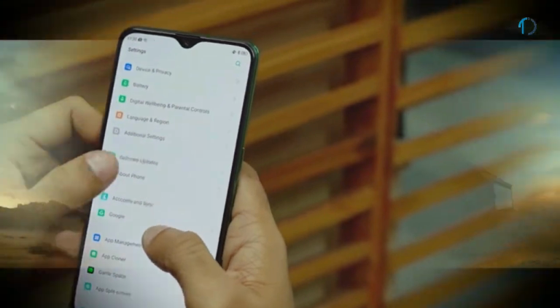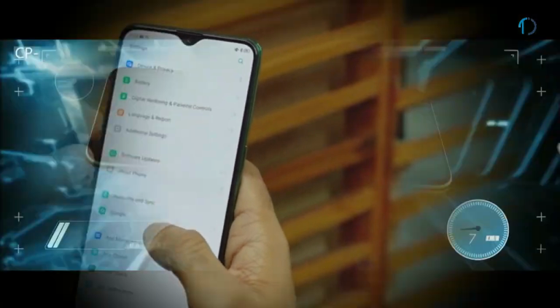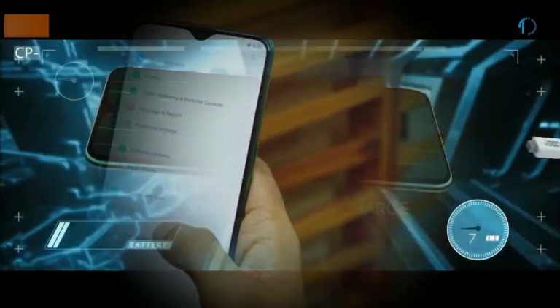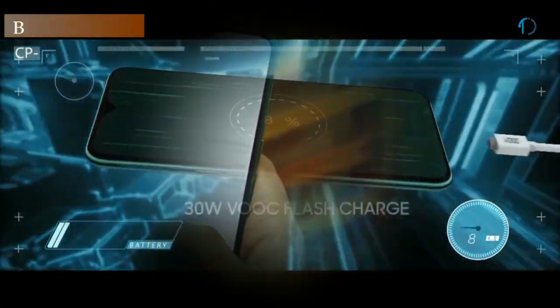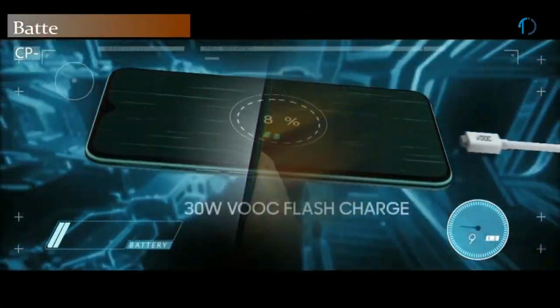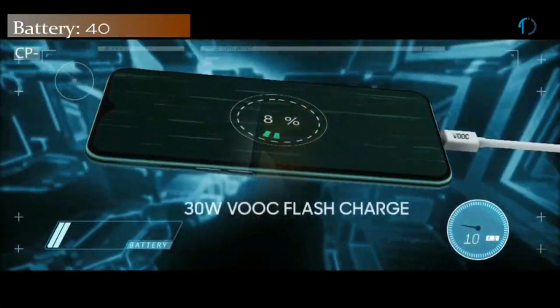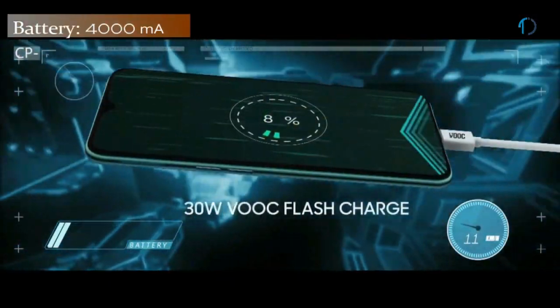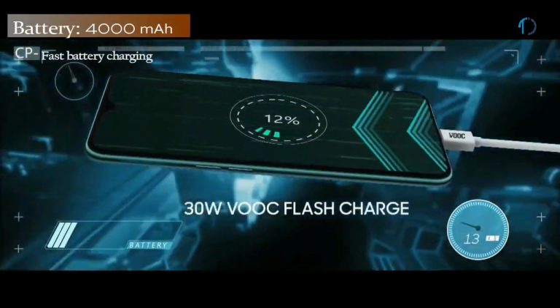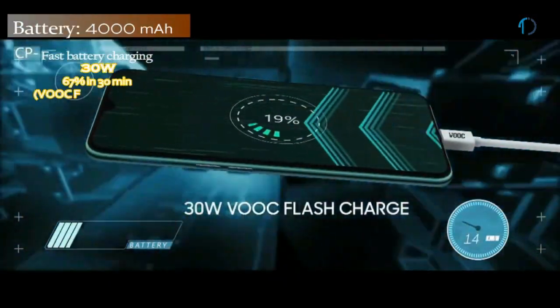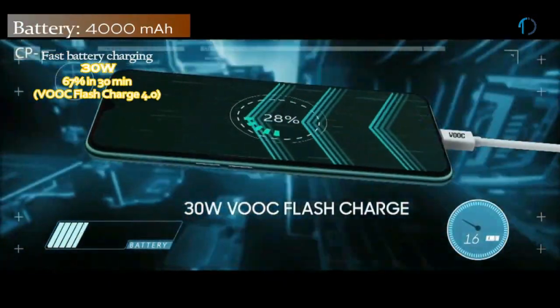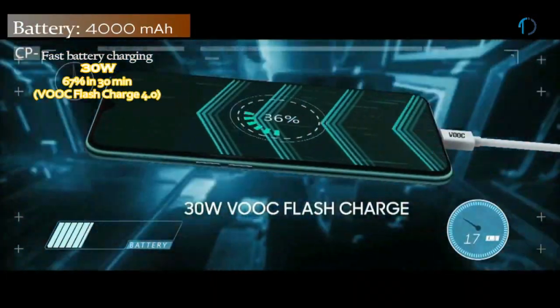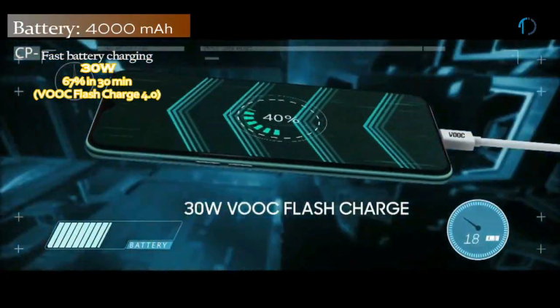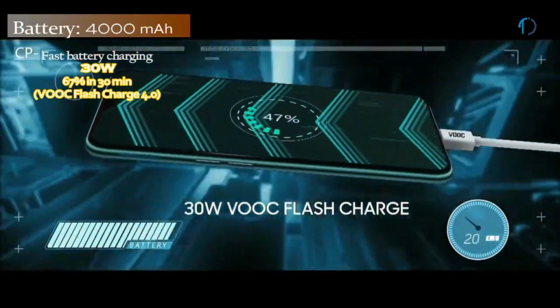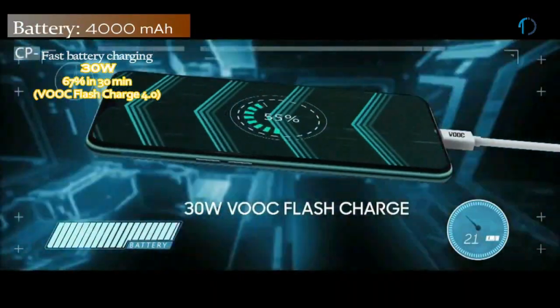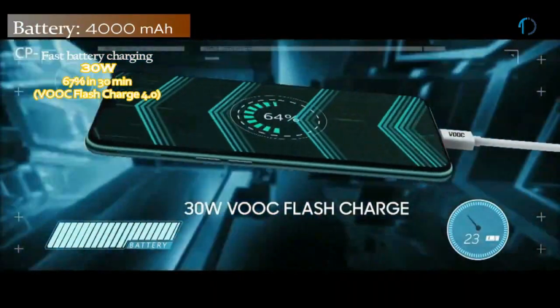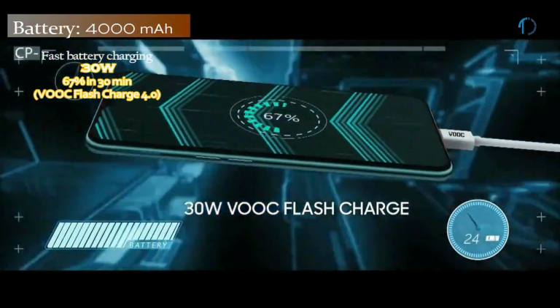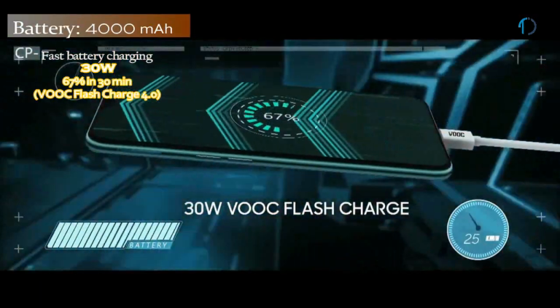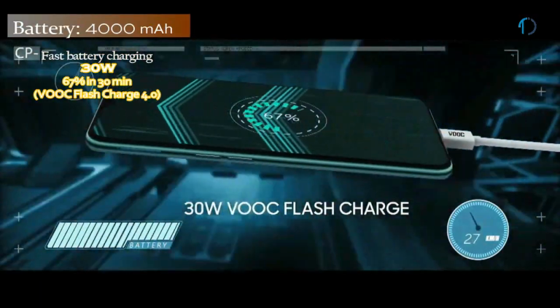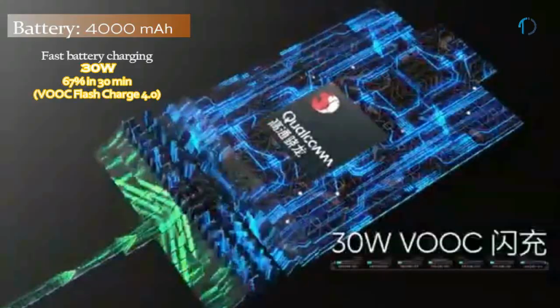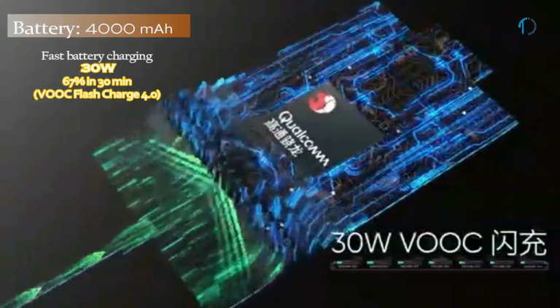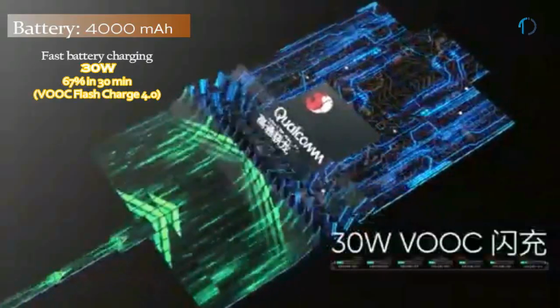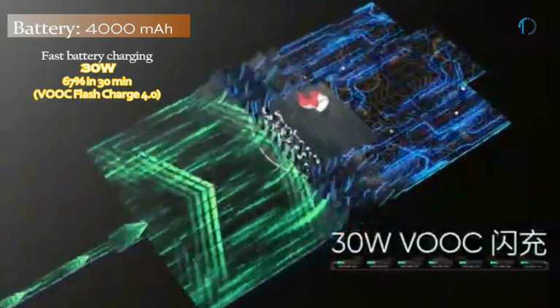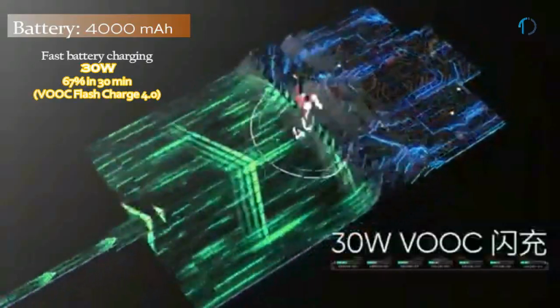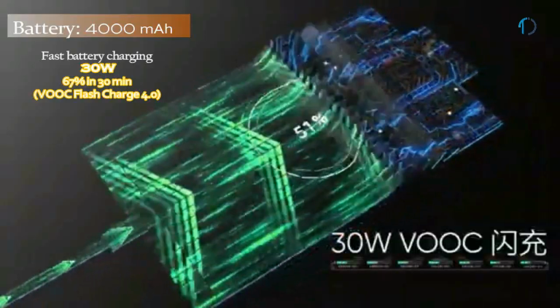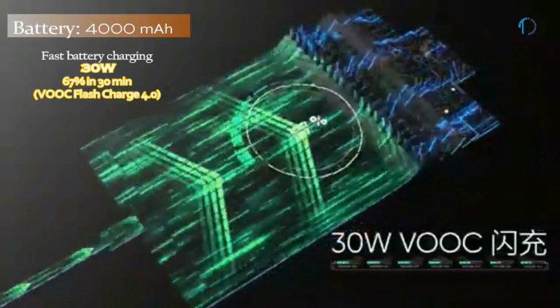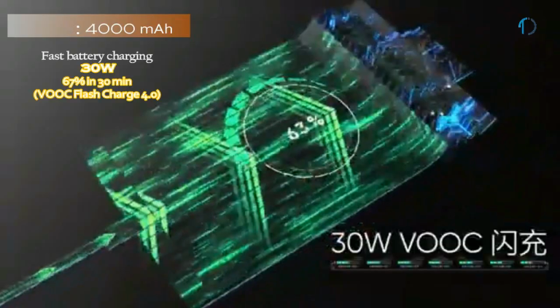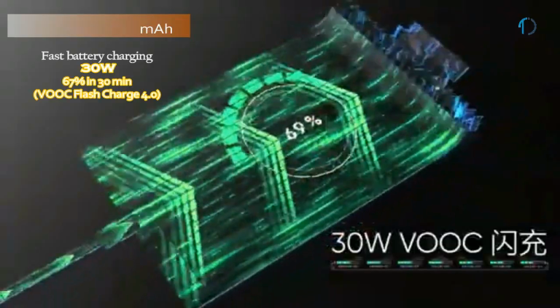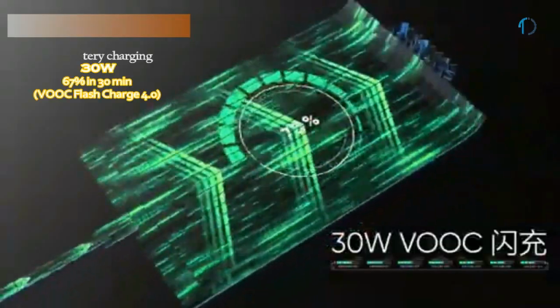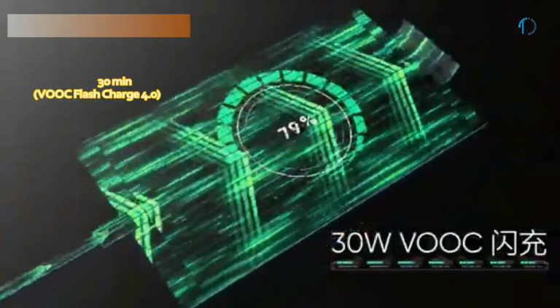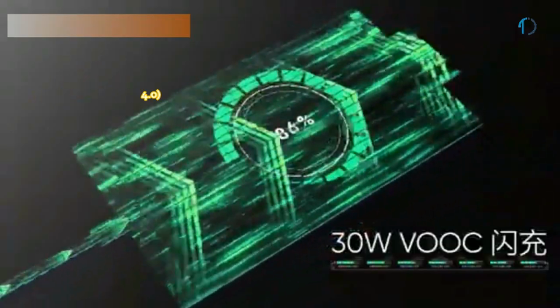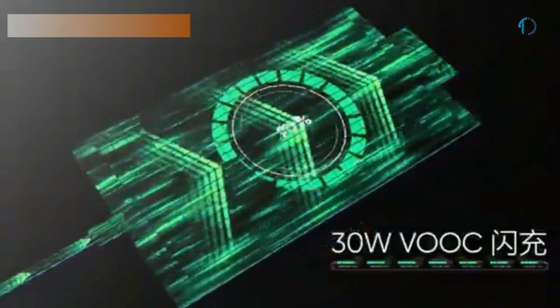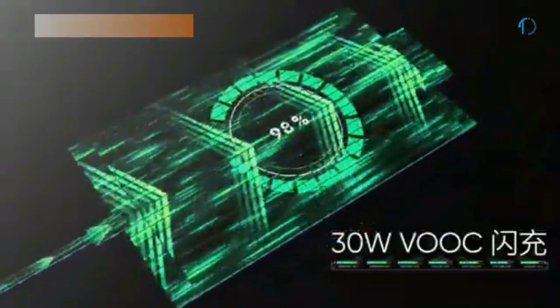The Realme XT 730G variant is powered by a 4000mAh battery with 30W fast charging as well as VOOC flash charge.